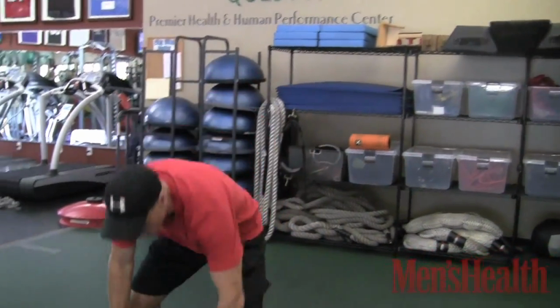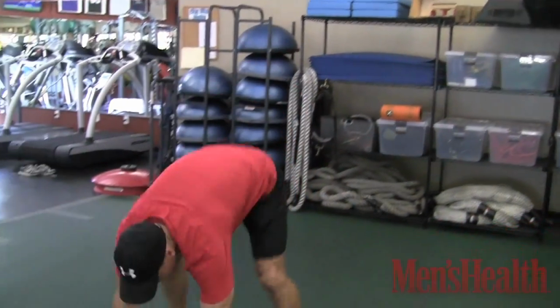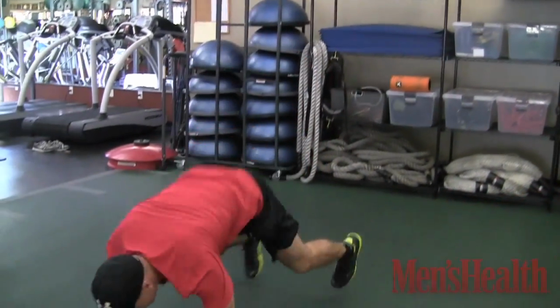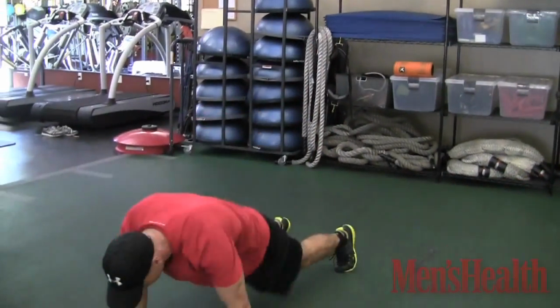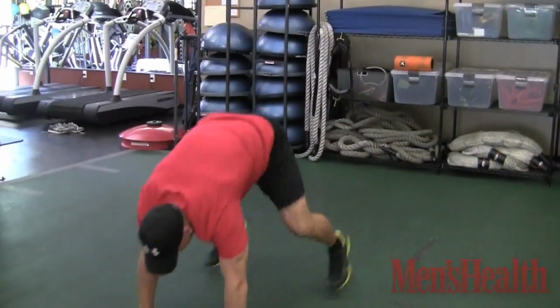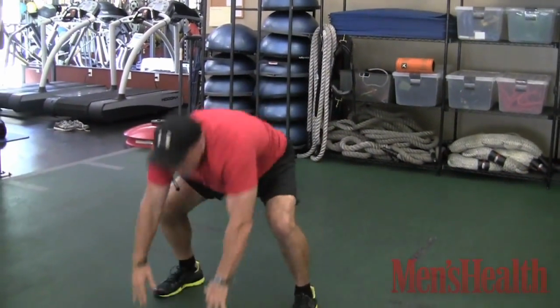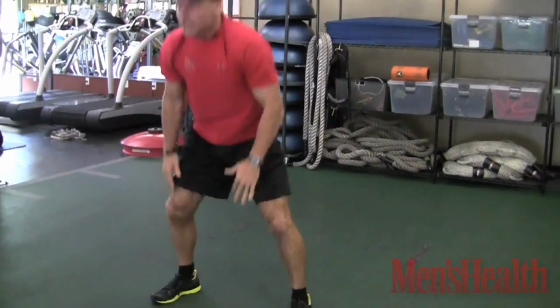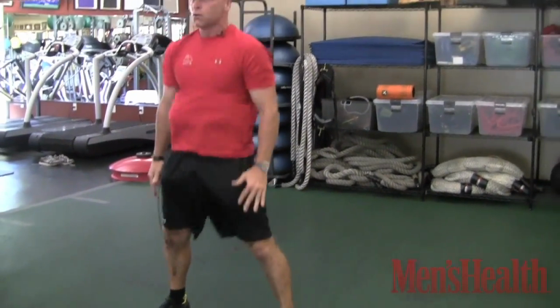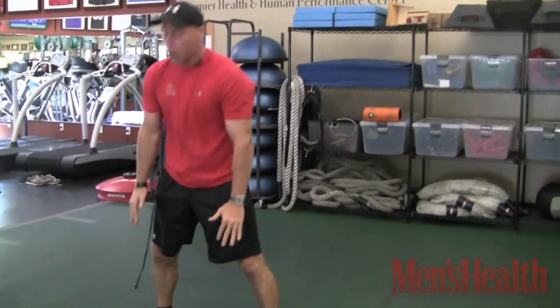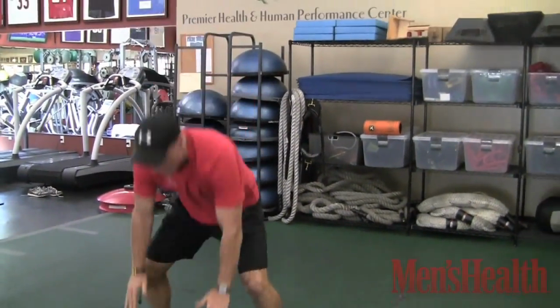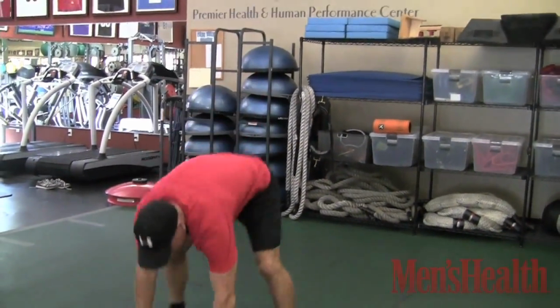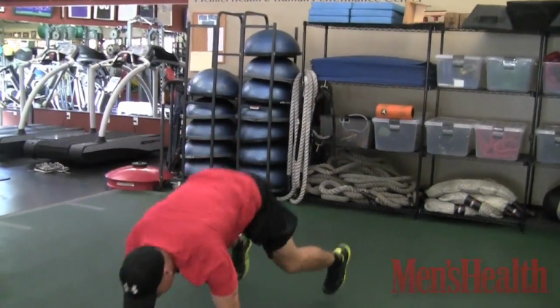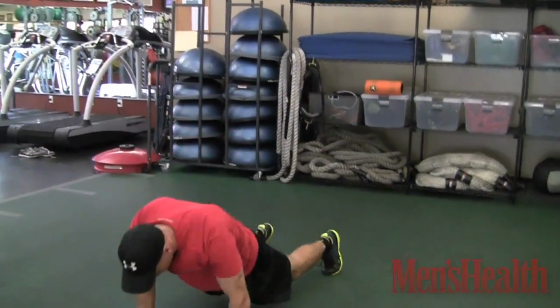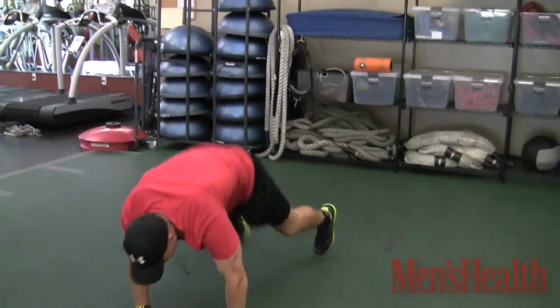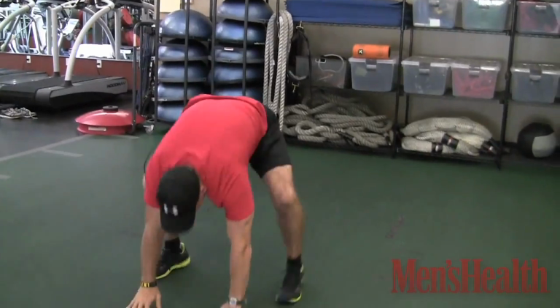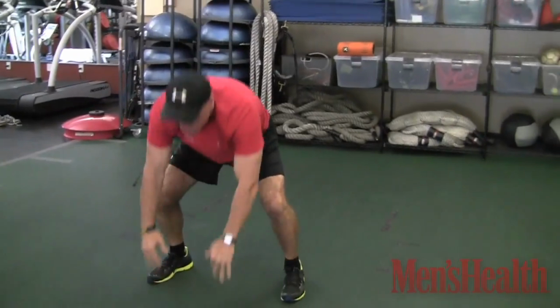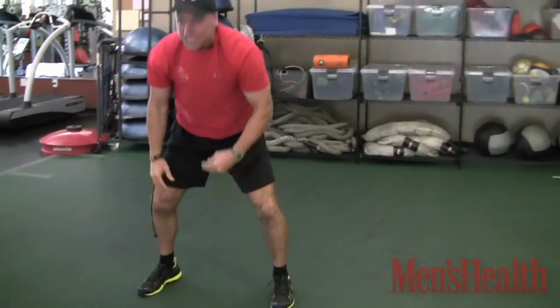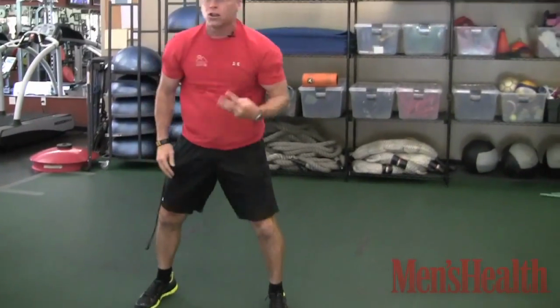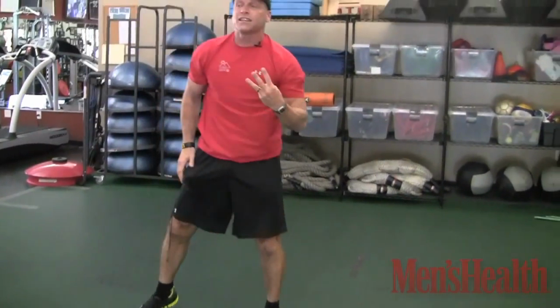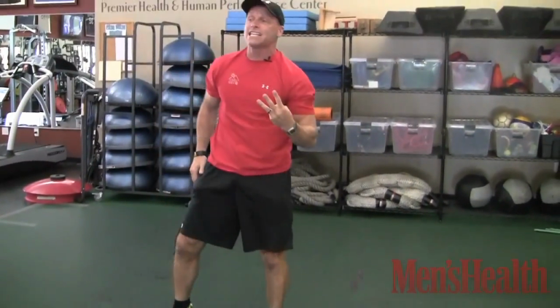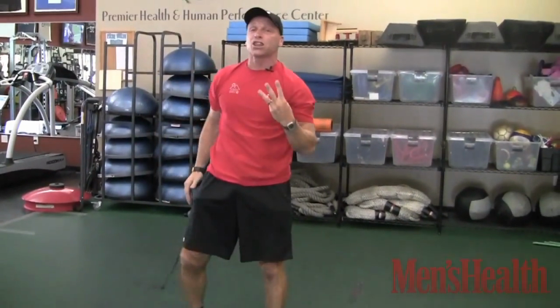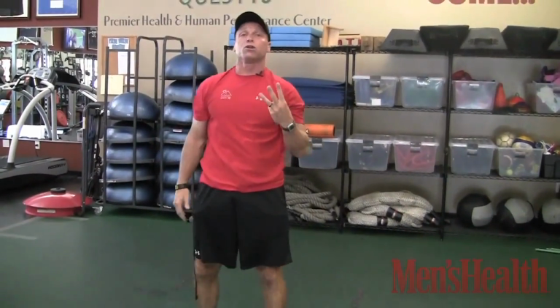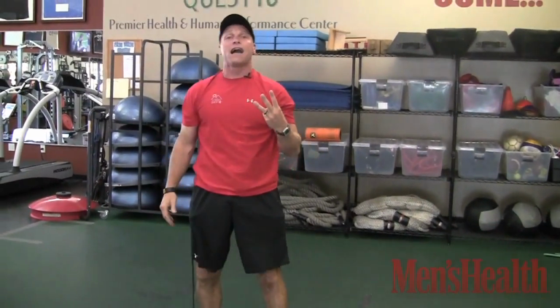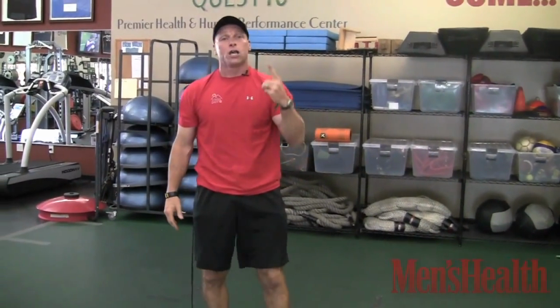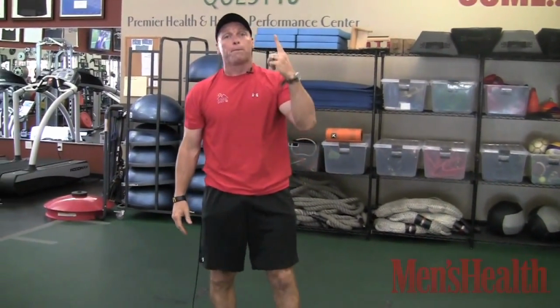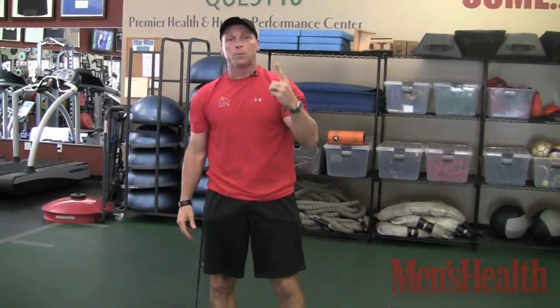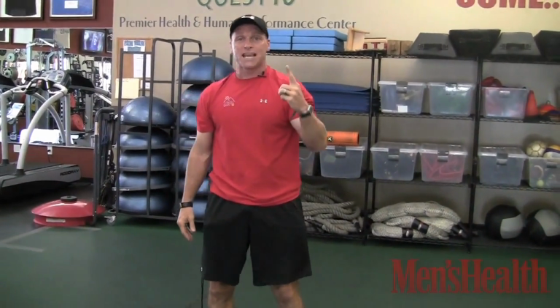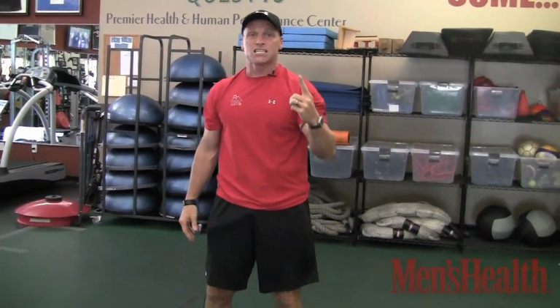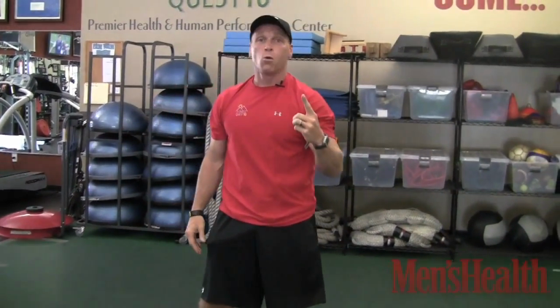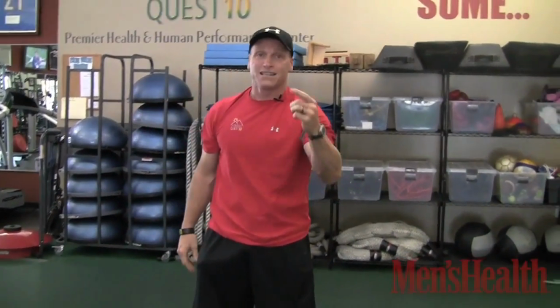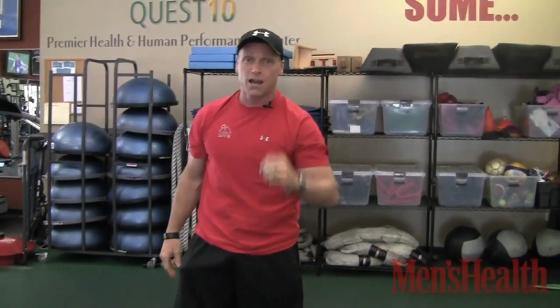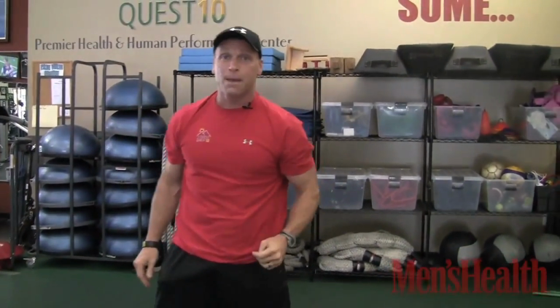You're going to do 10 burpees in a row. You have a stopwatch — you're going to see how long it takes to get three rounds. Burpees, exercise number one, 10 reps.